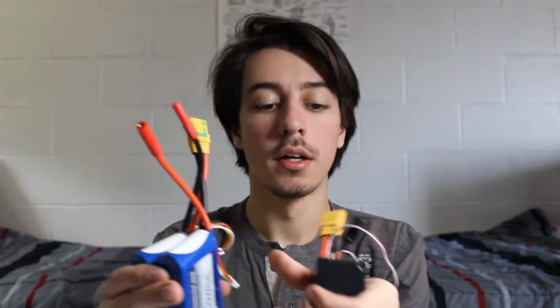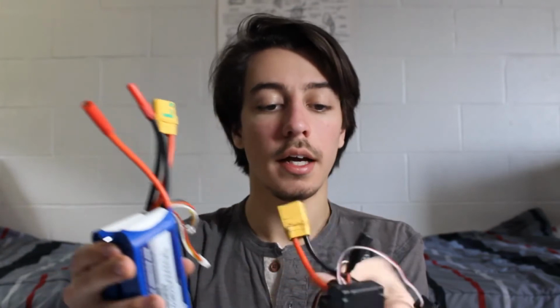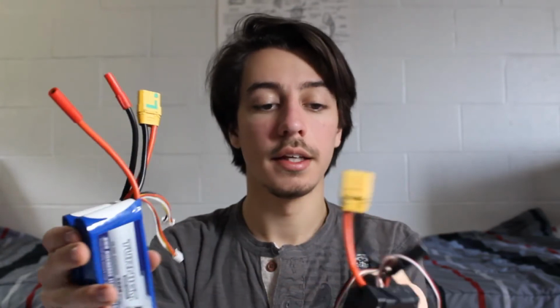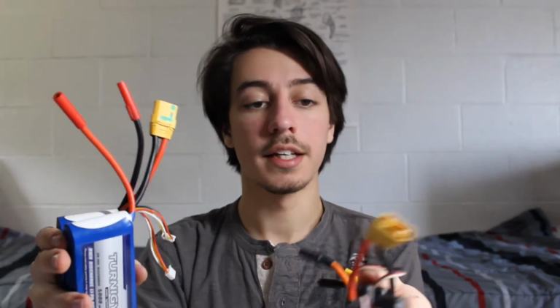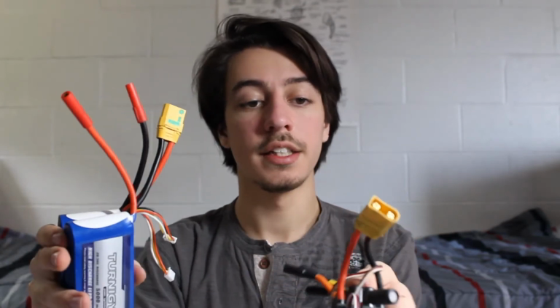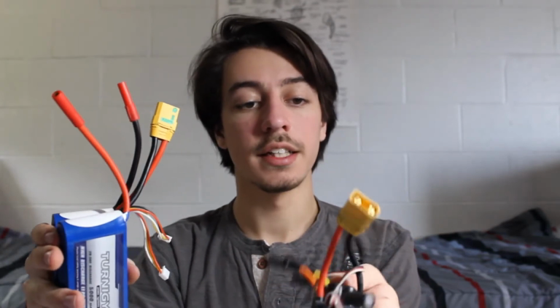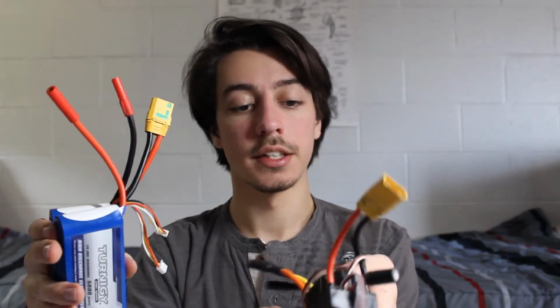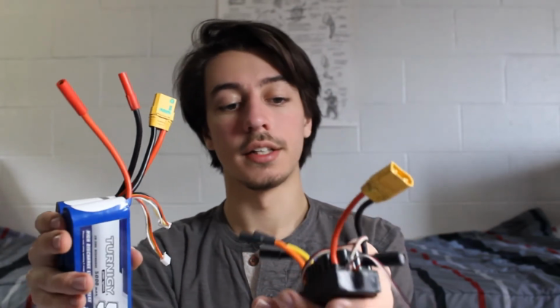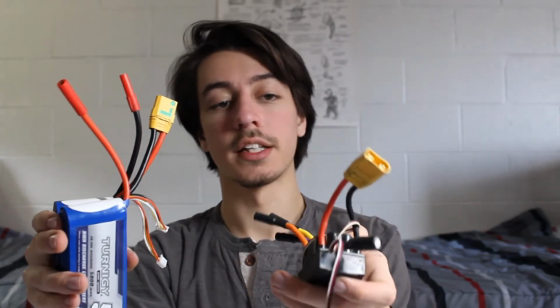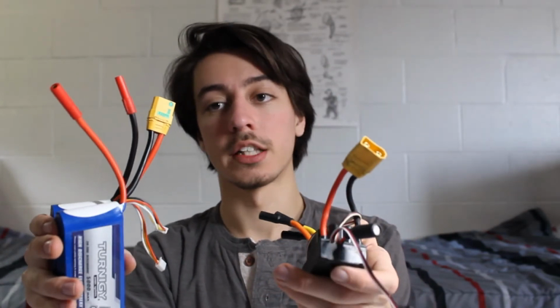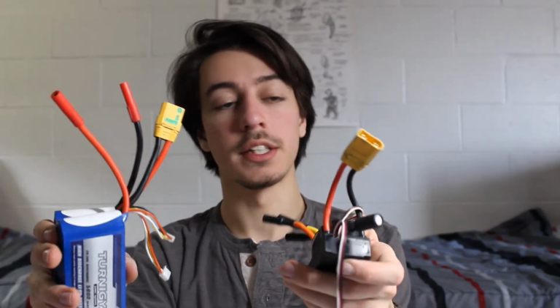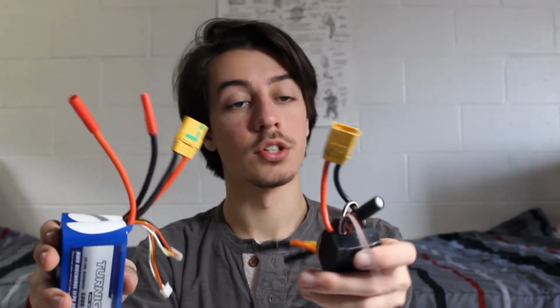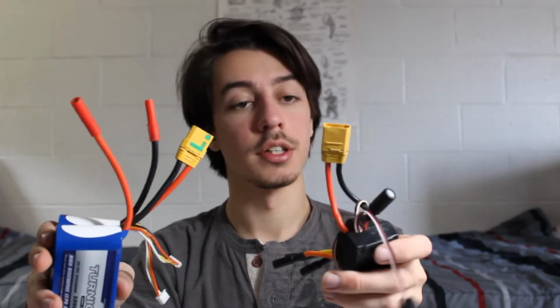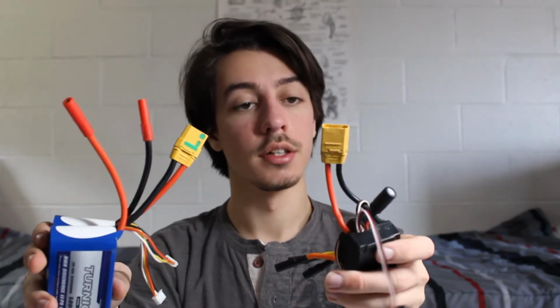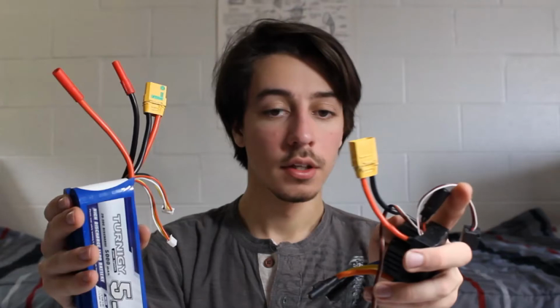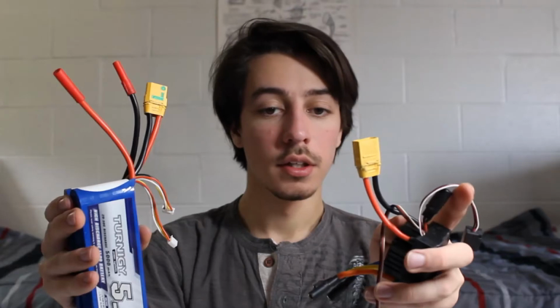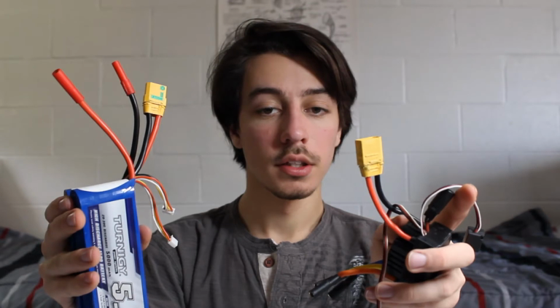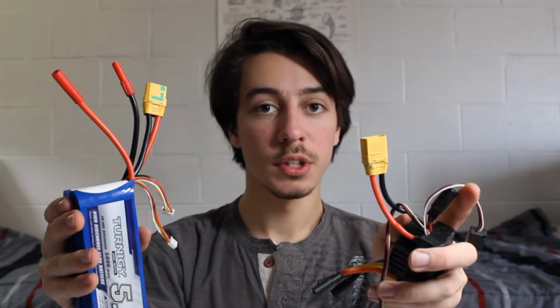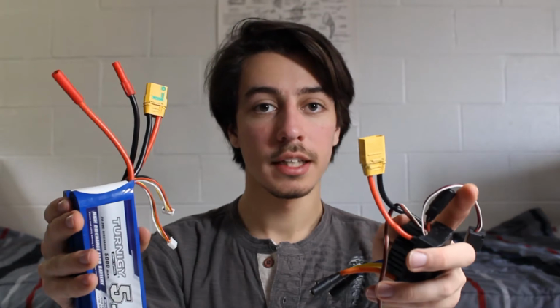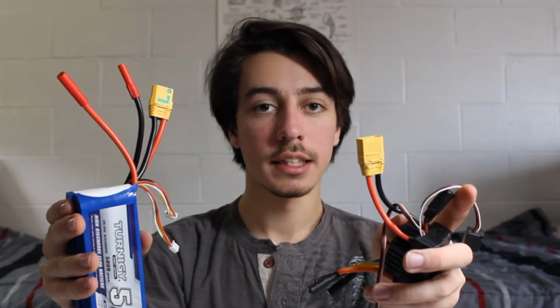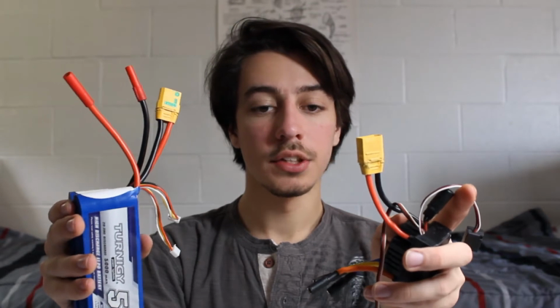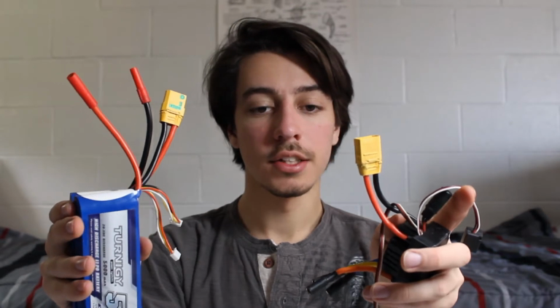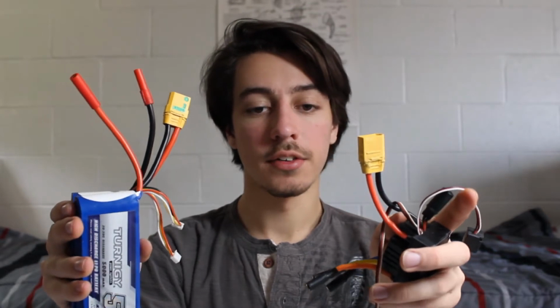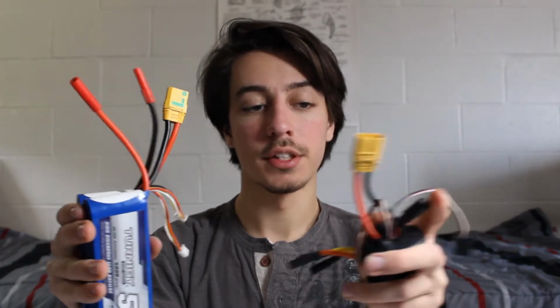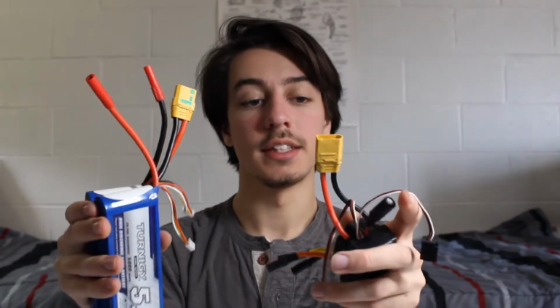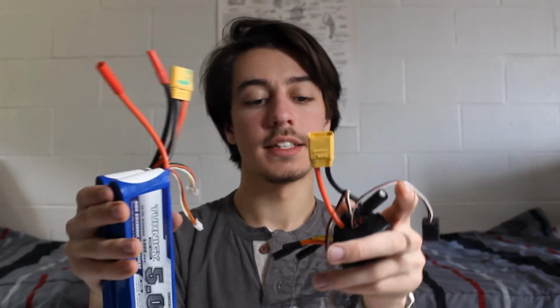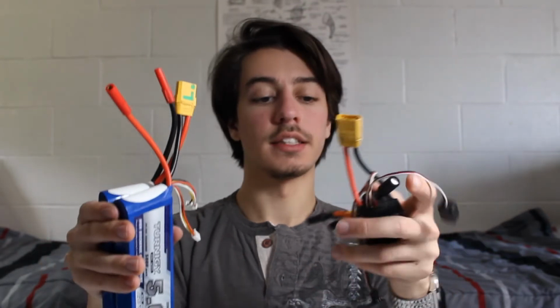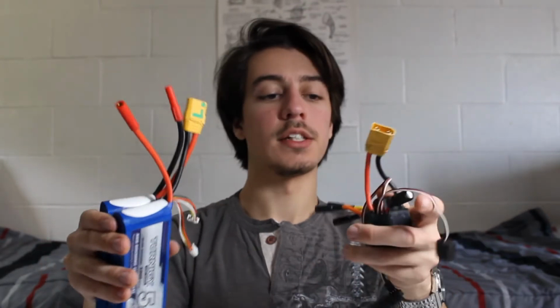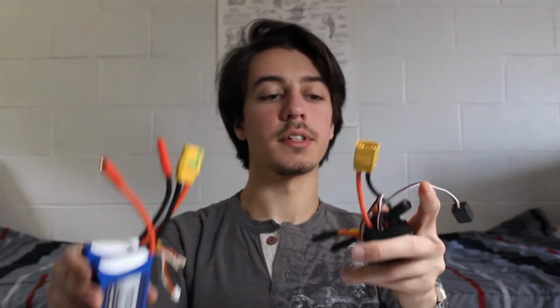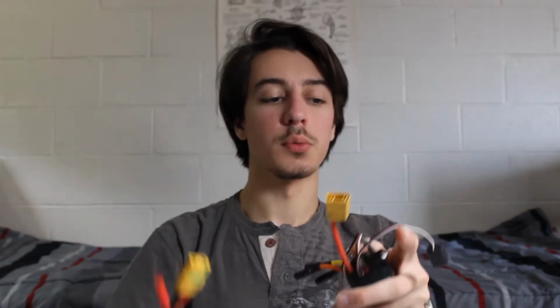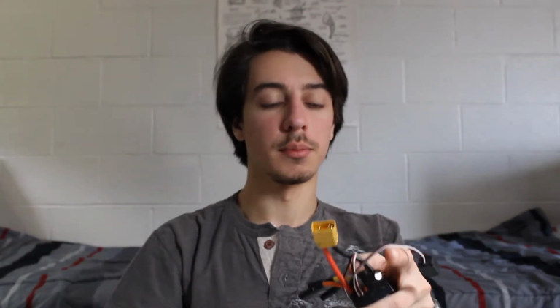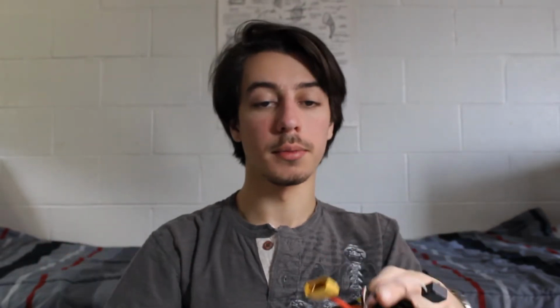And then there's the XT90 connector on the electronic speed controller. Once you've got that done, you can actually get around to testing it to make sure everything's working properly.